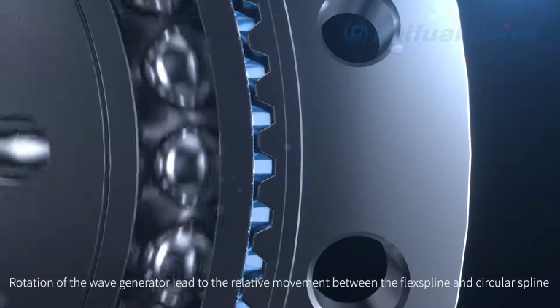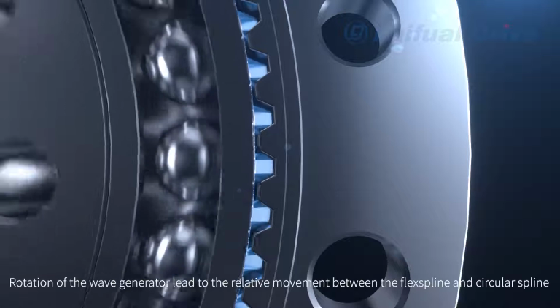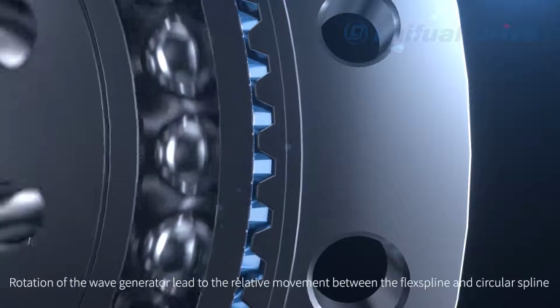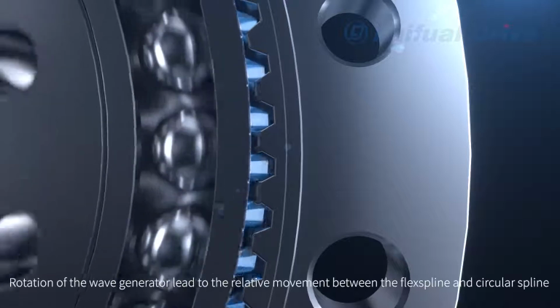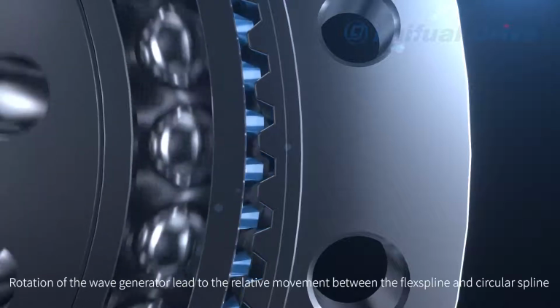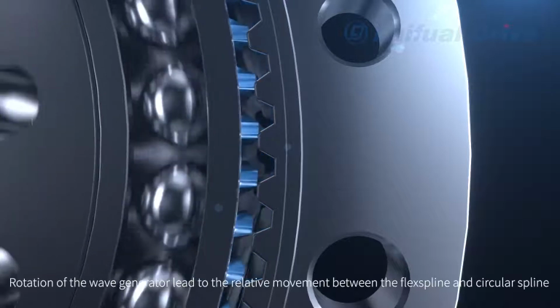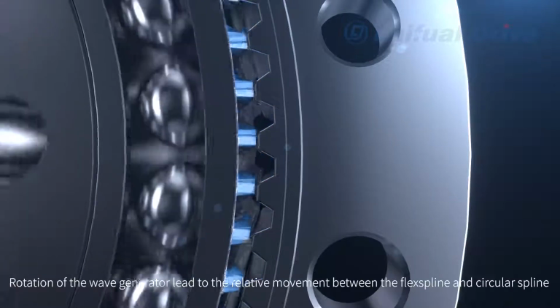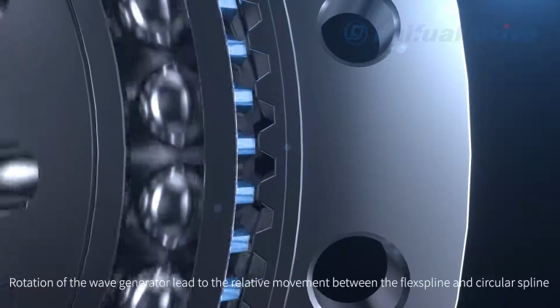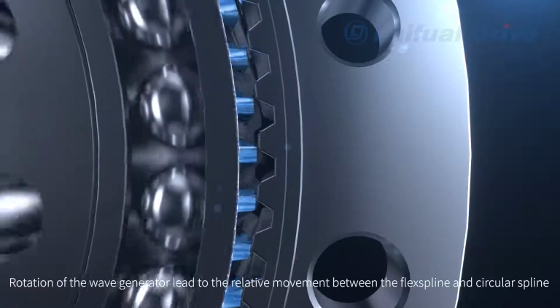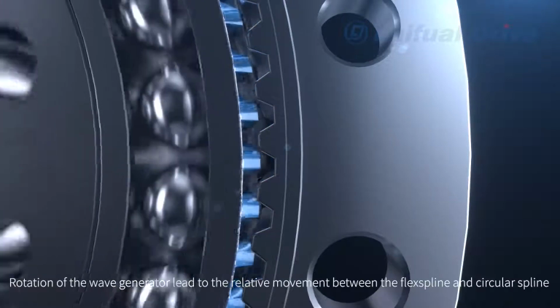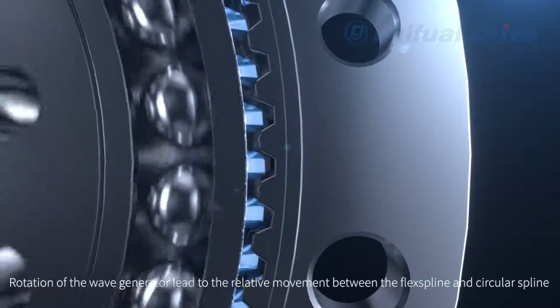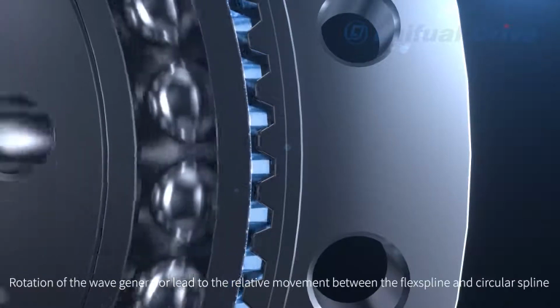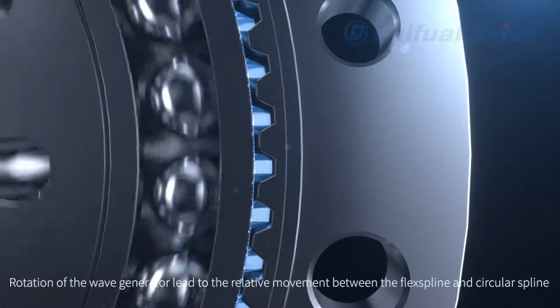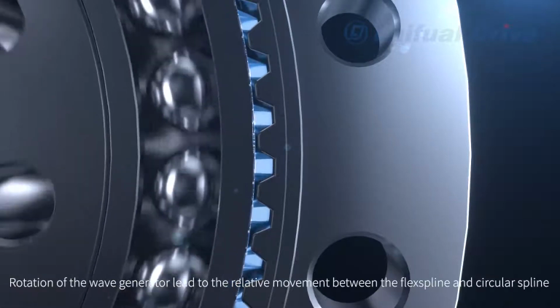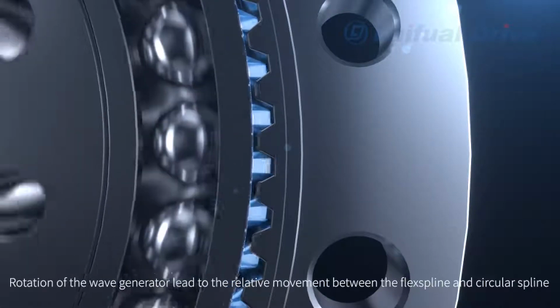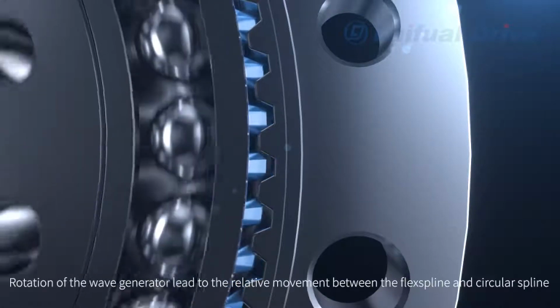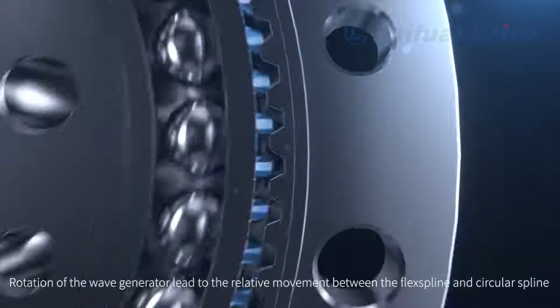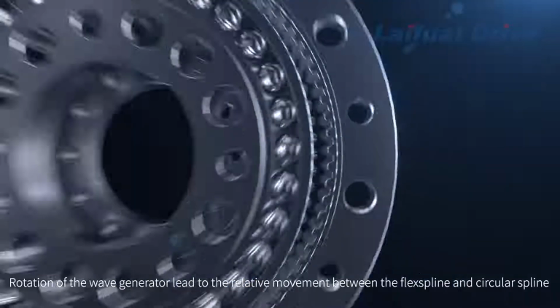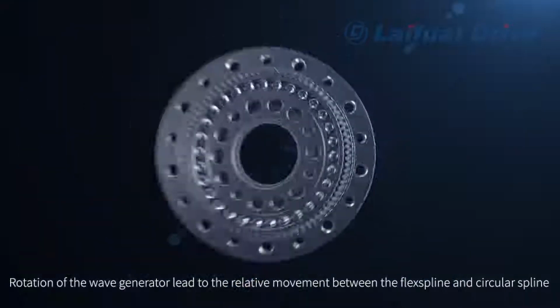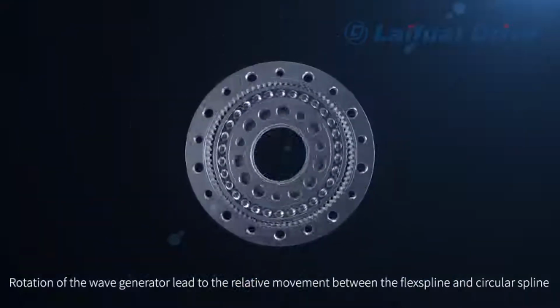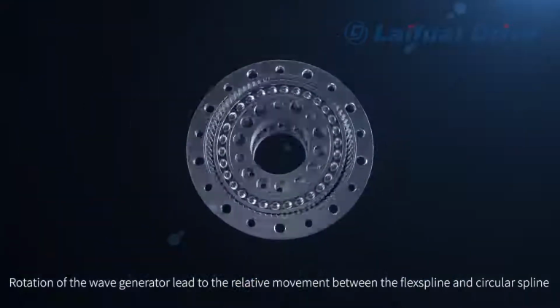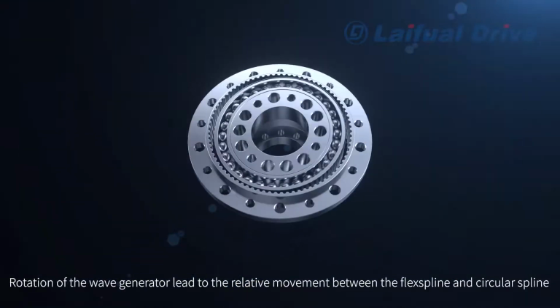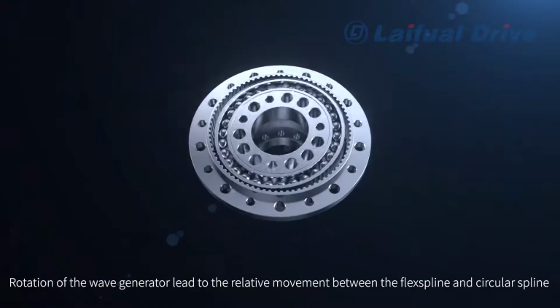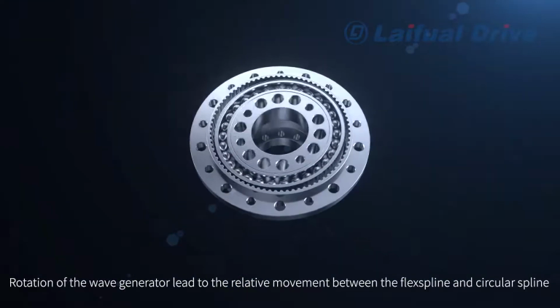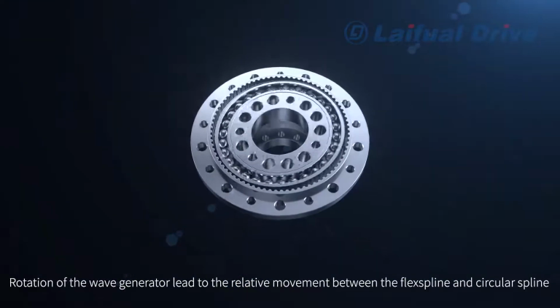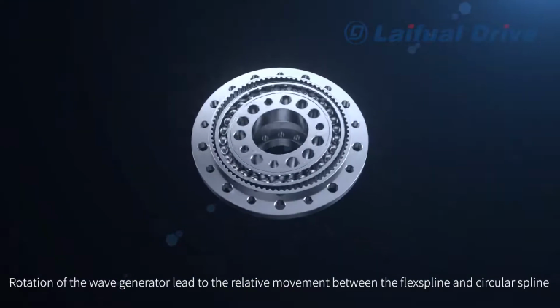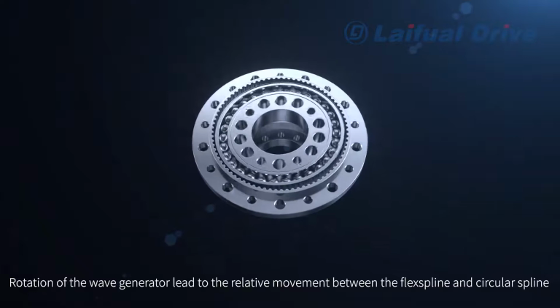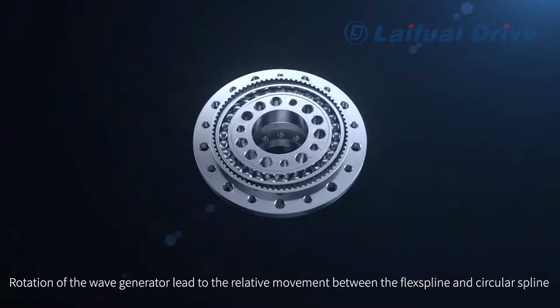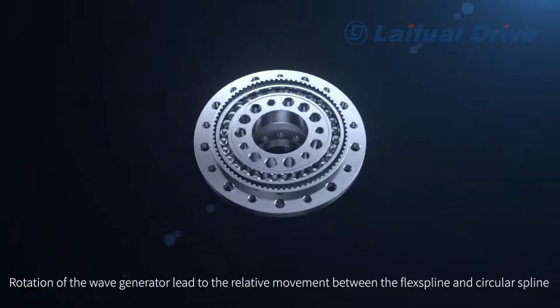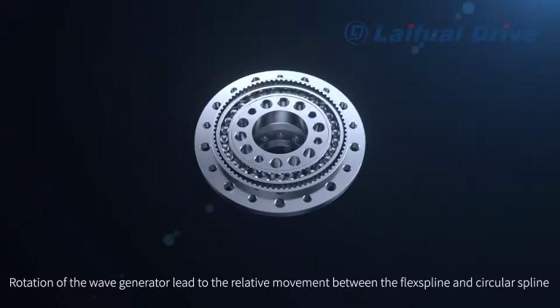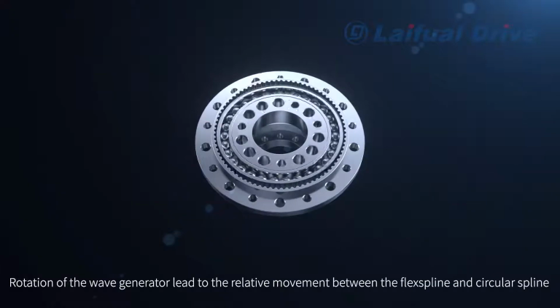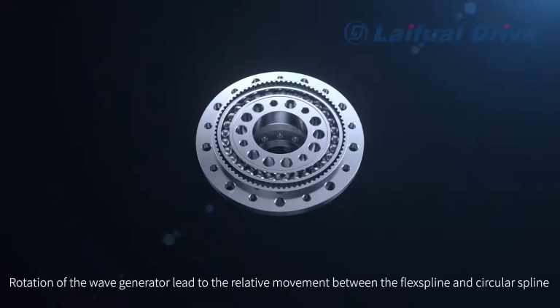Rotation of the Wave Generator leads to relative movement between the Flex Spline and the Circular Spline.